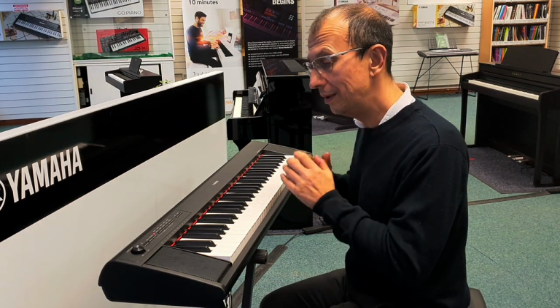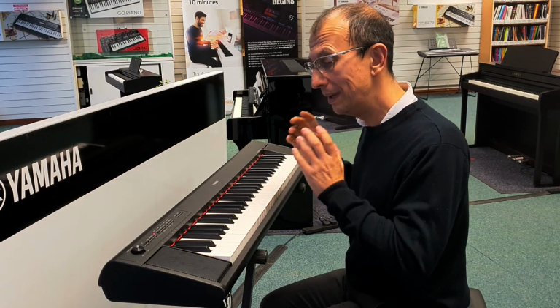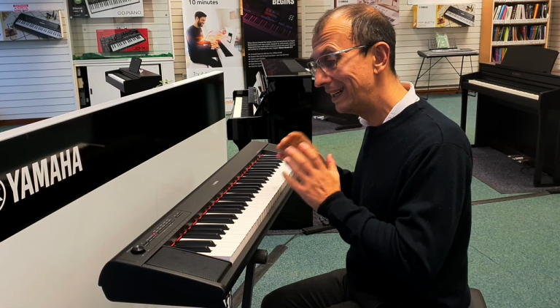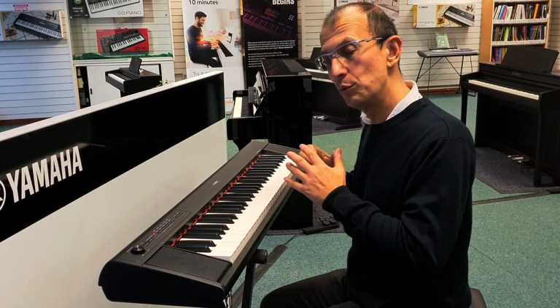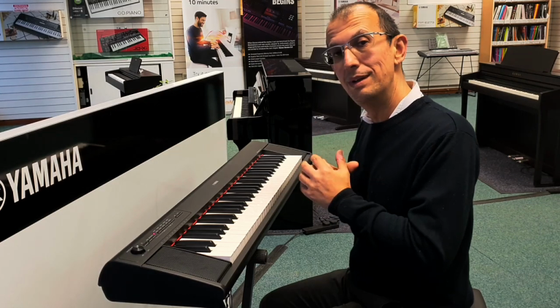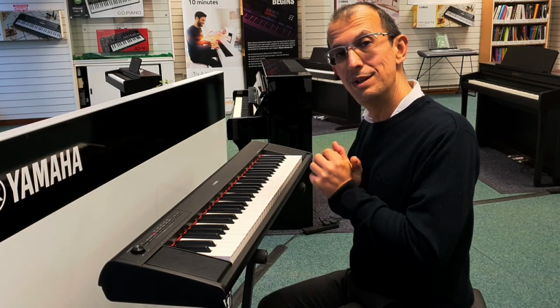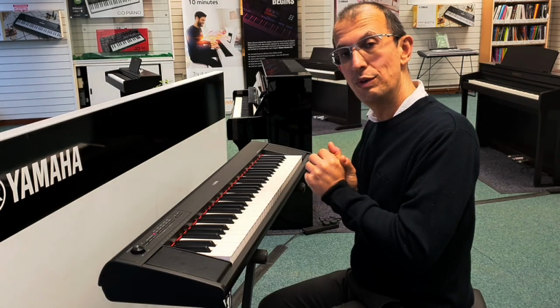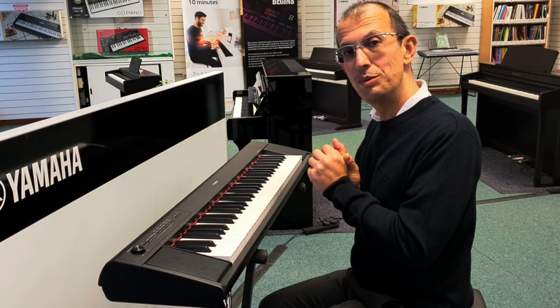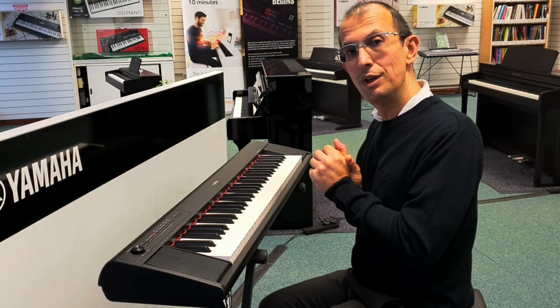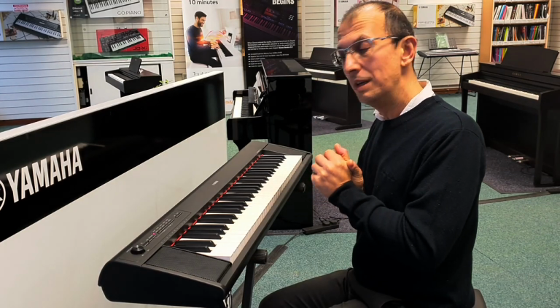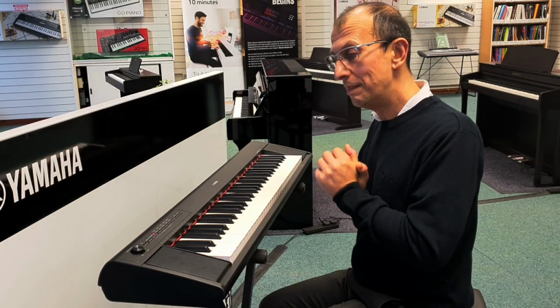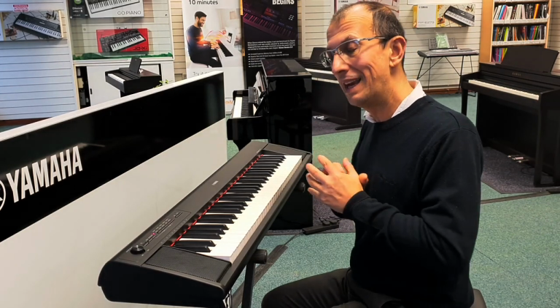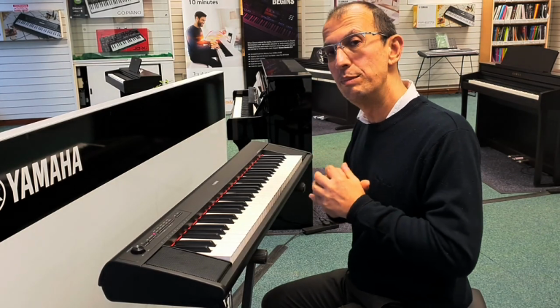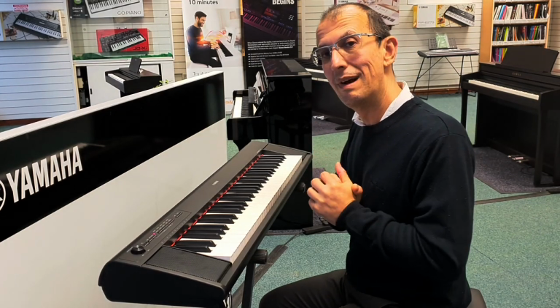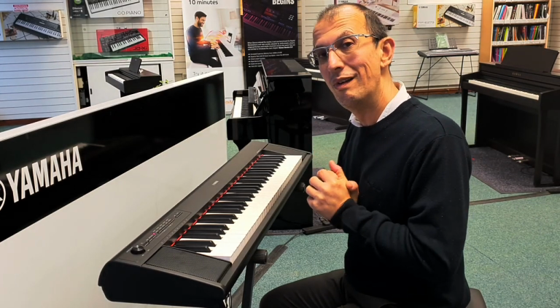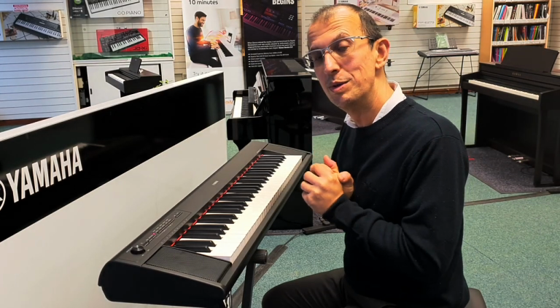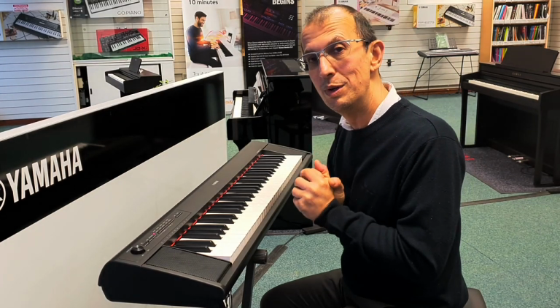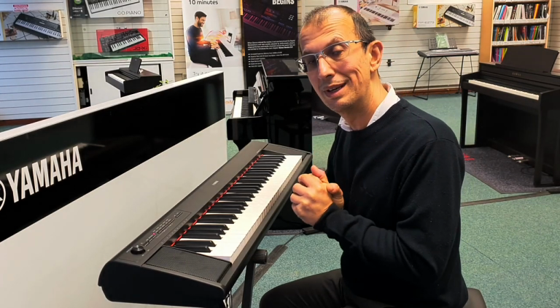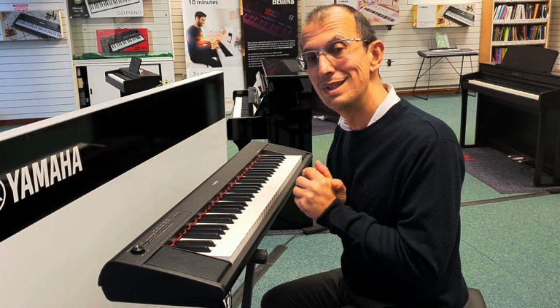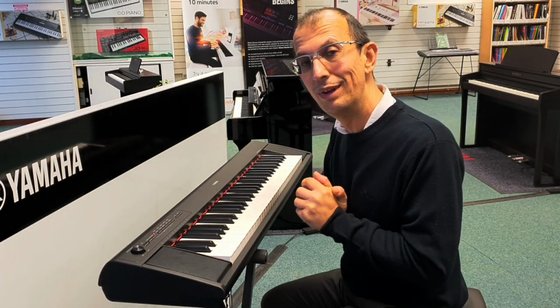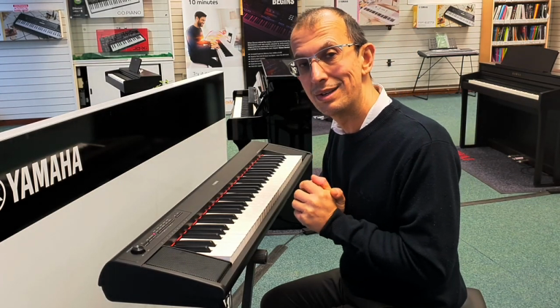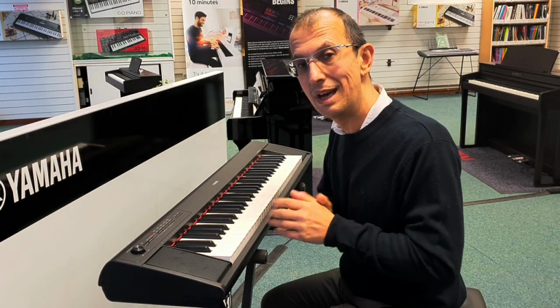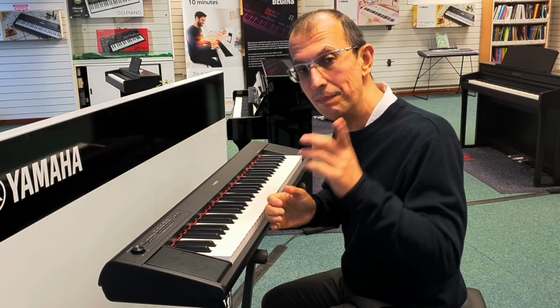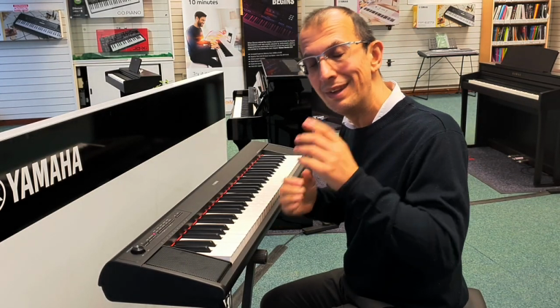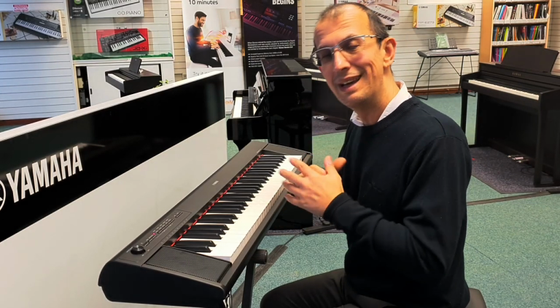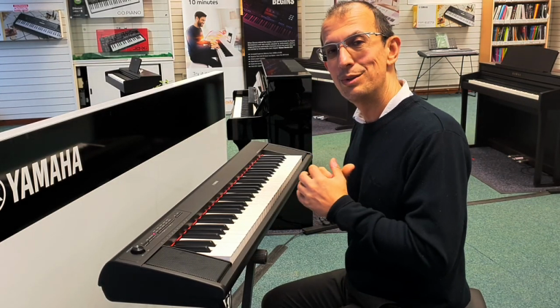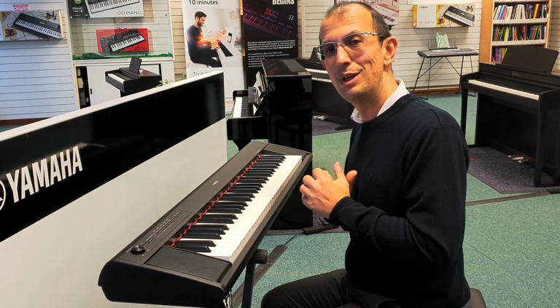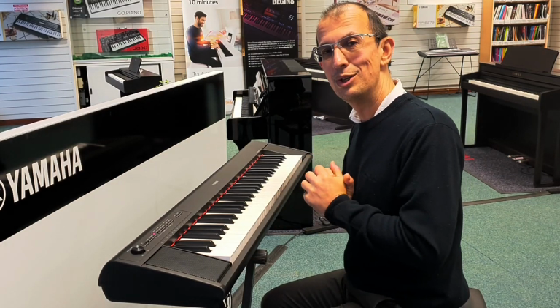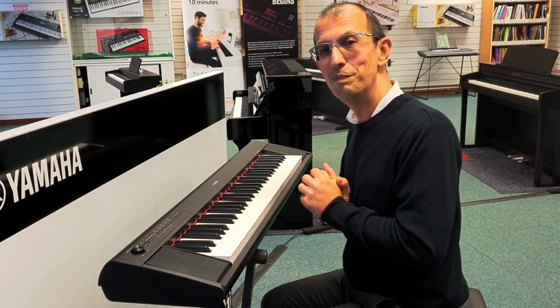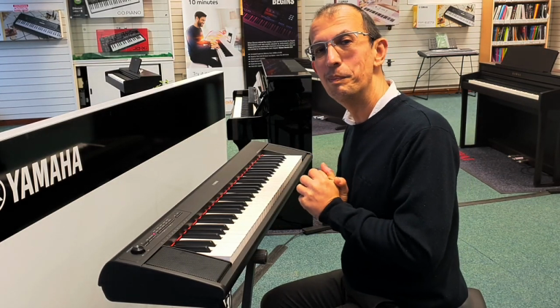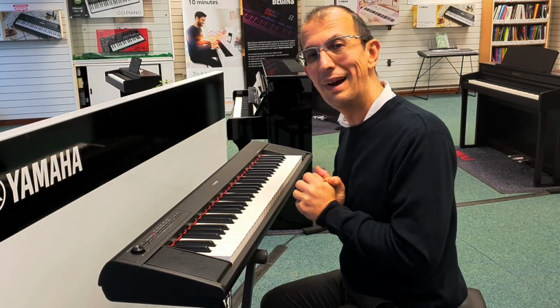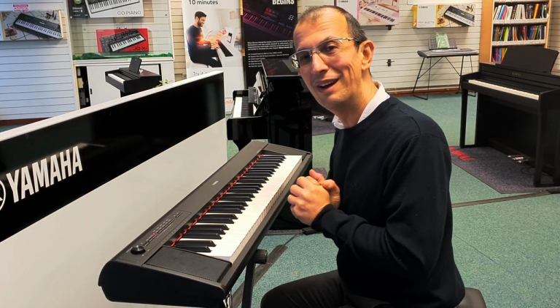There'll be a link to it in the description. My name is Barrett from Rimmers Music. Until next time, I'll see you soon. Bye now.